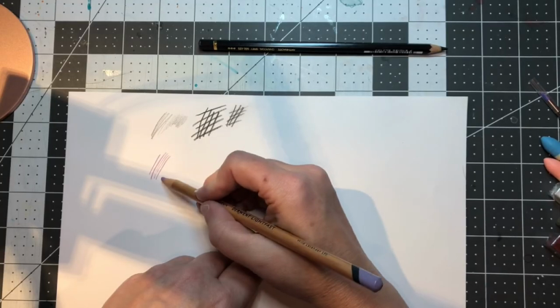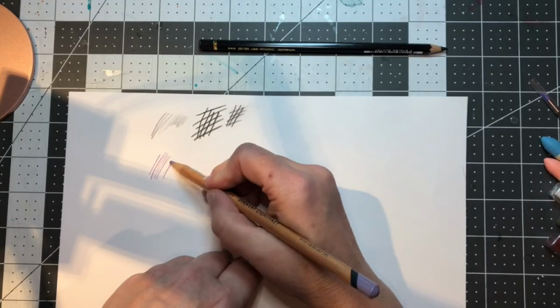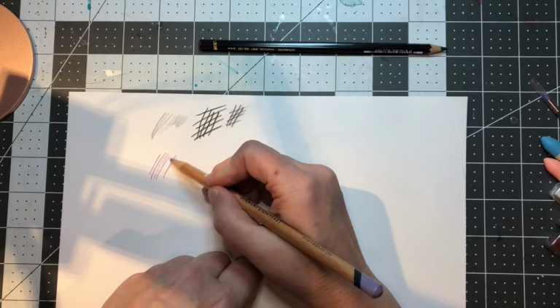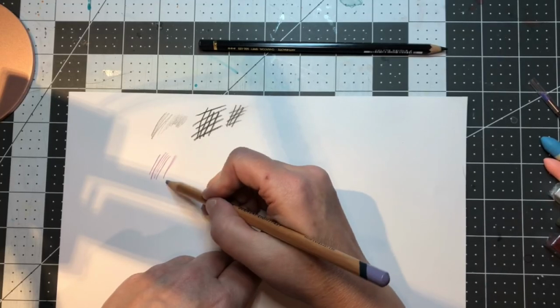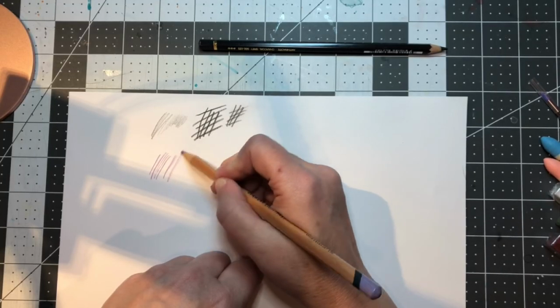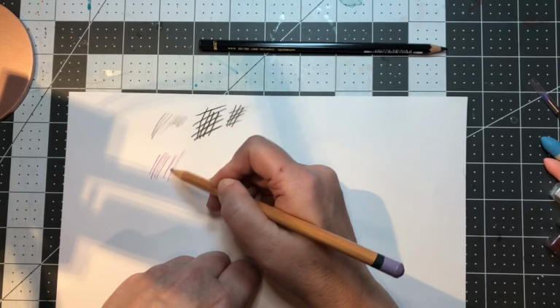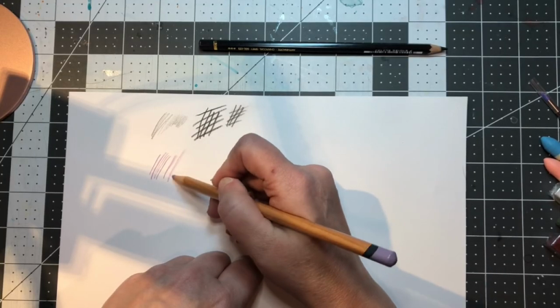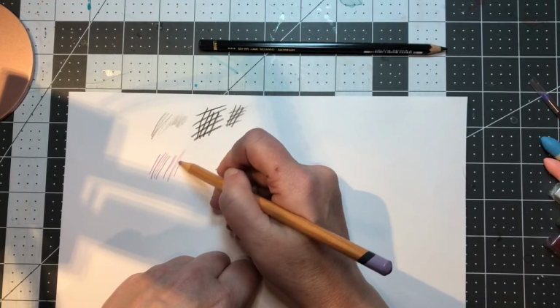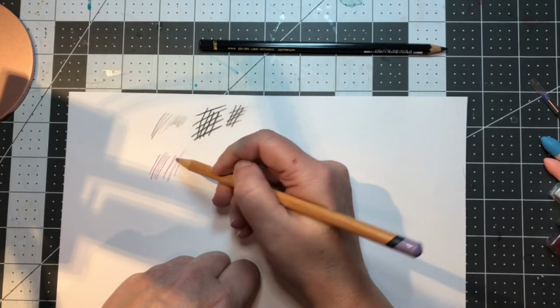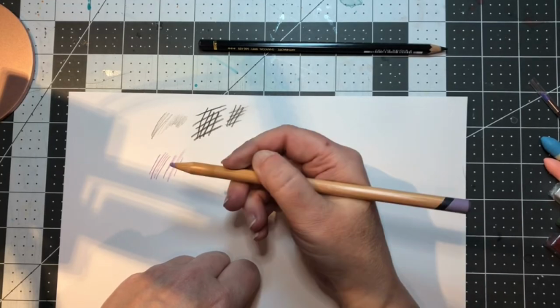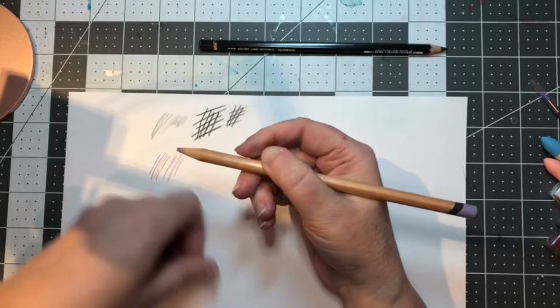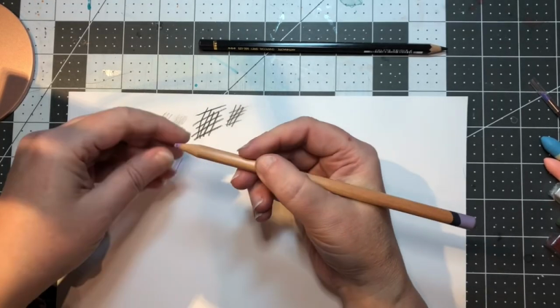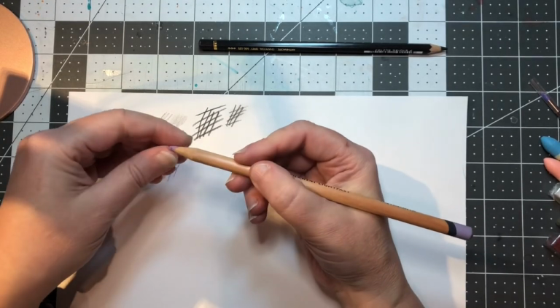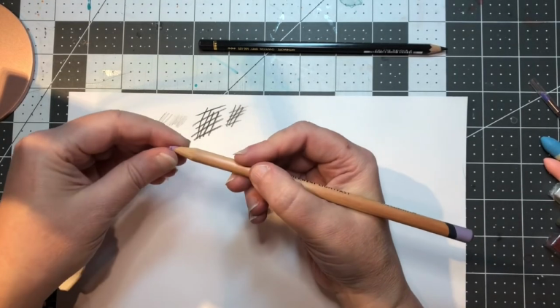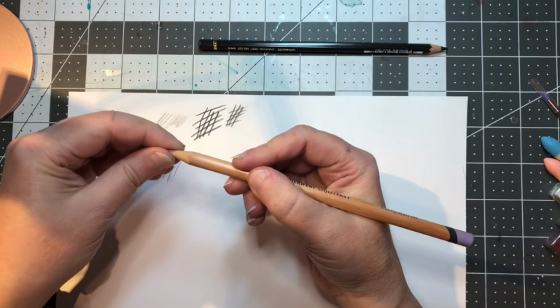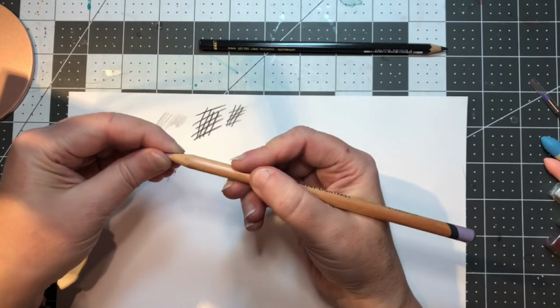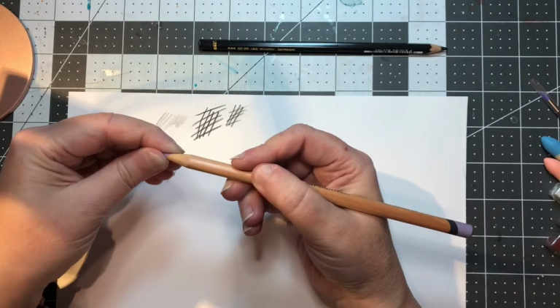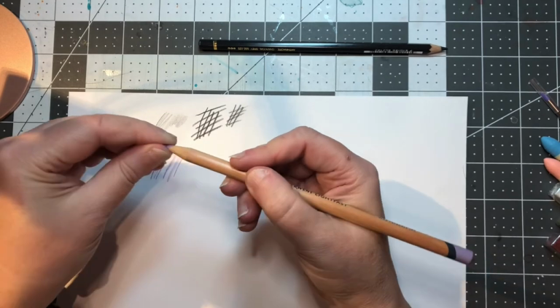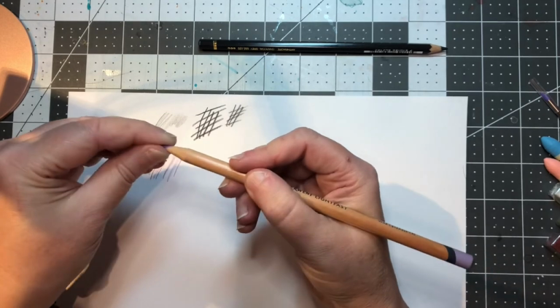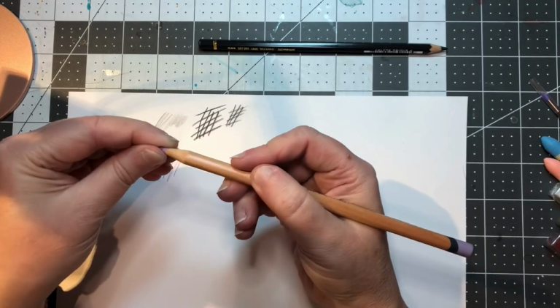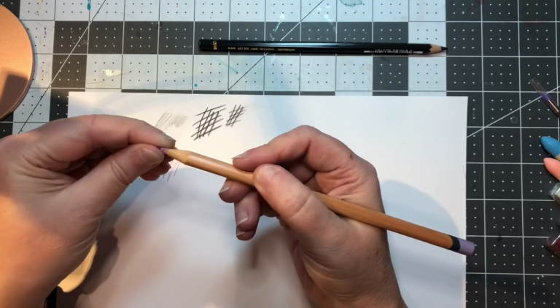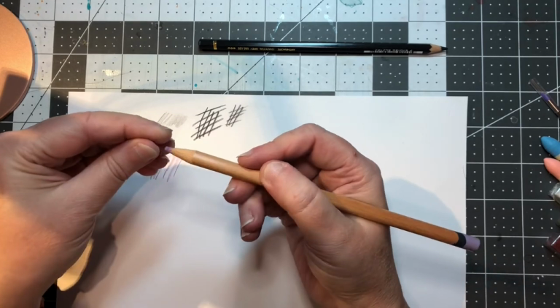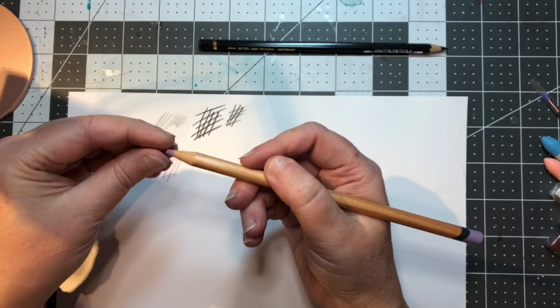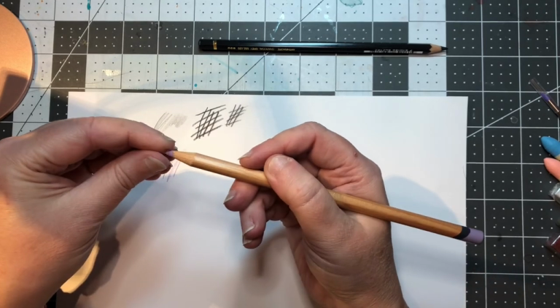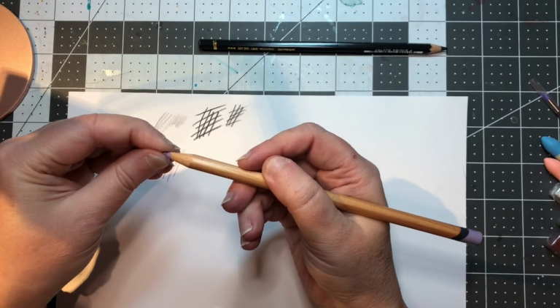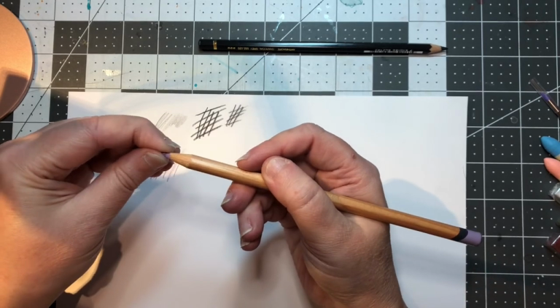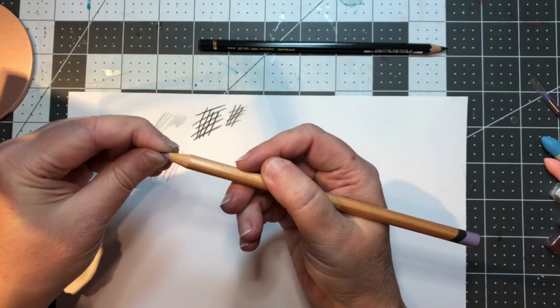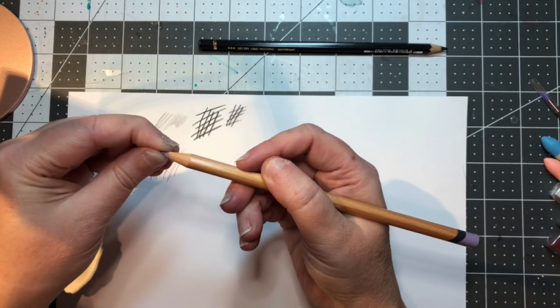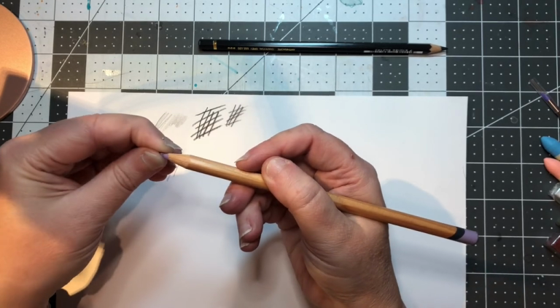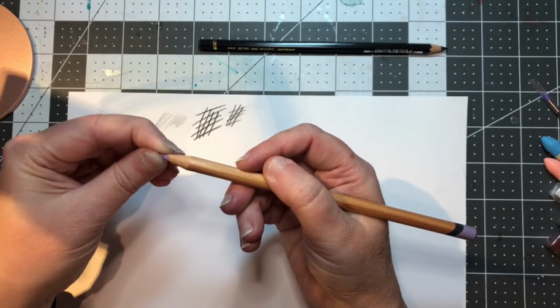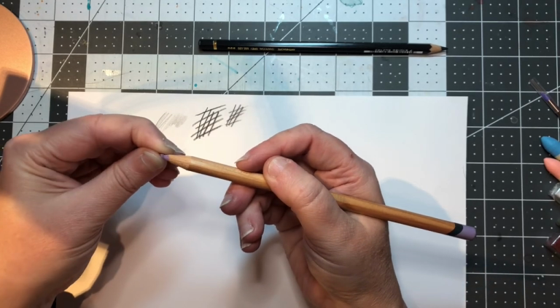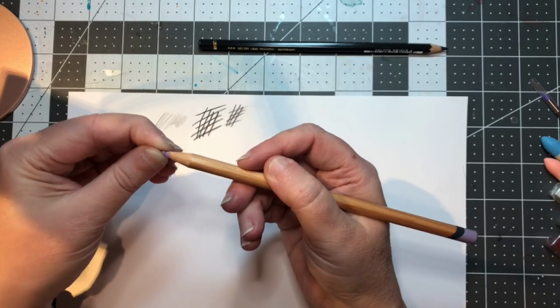This one's going to need a sharpening — that is very soft.